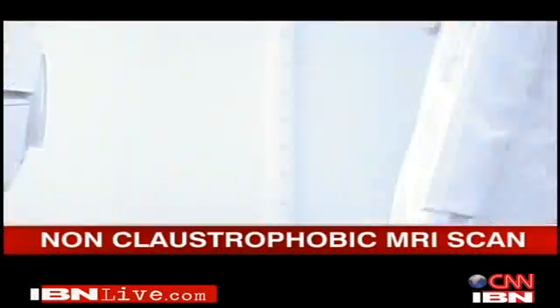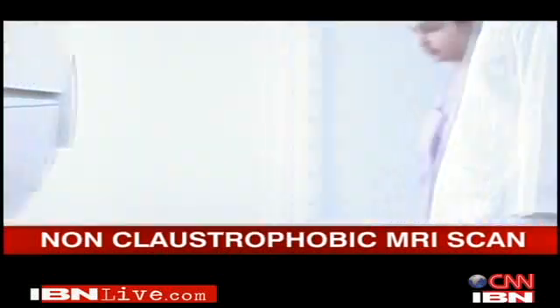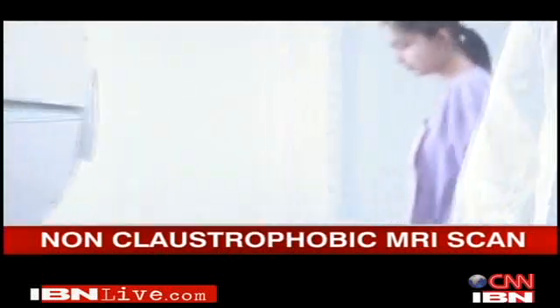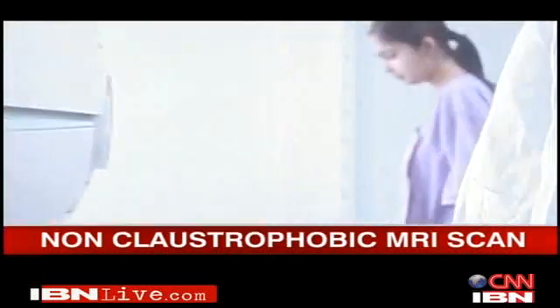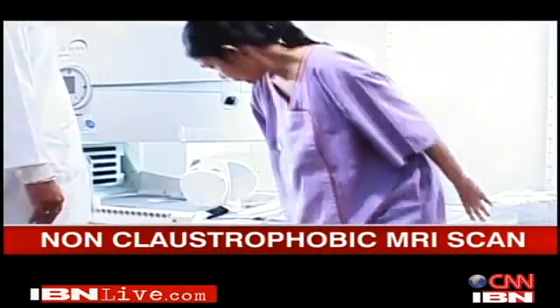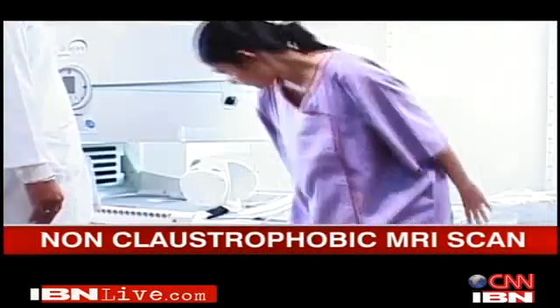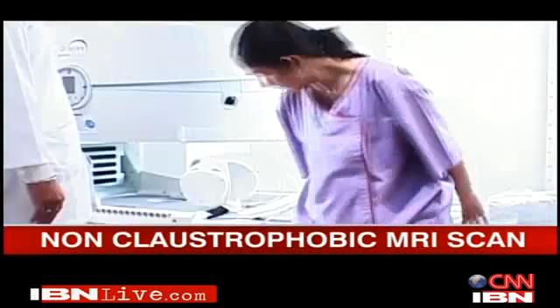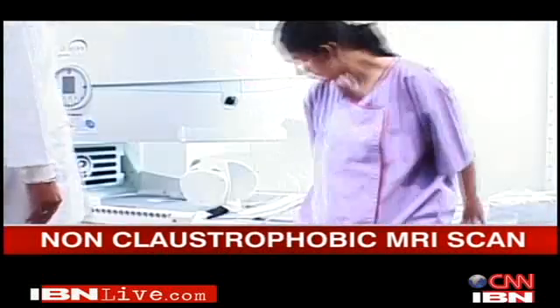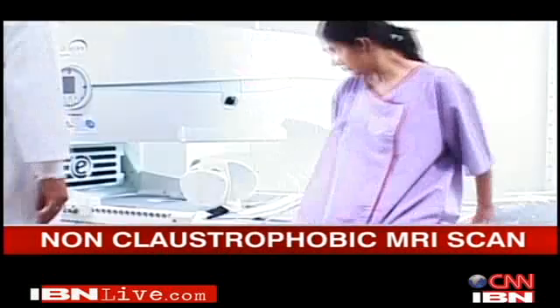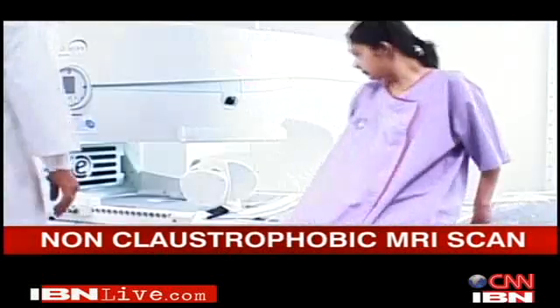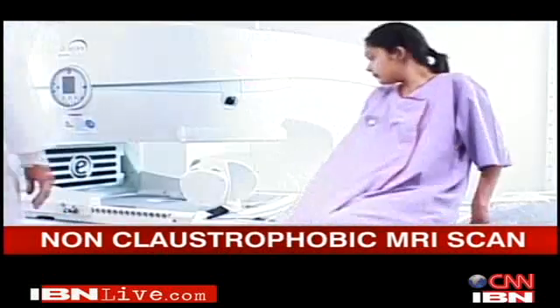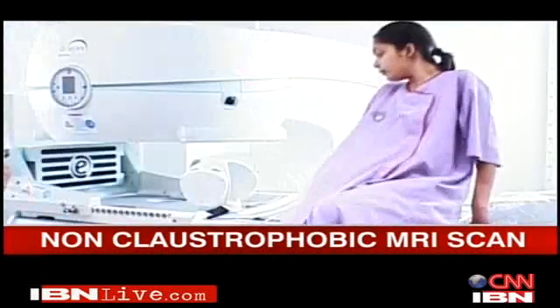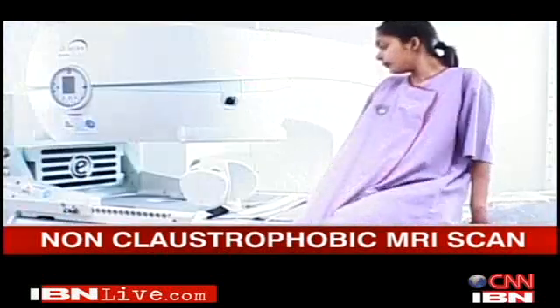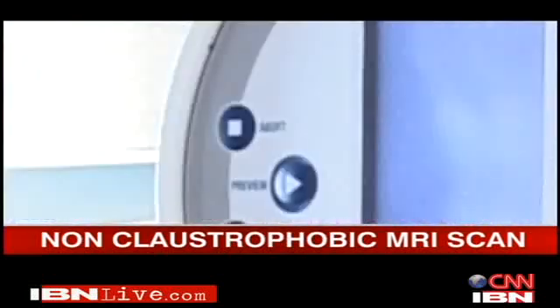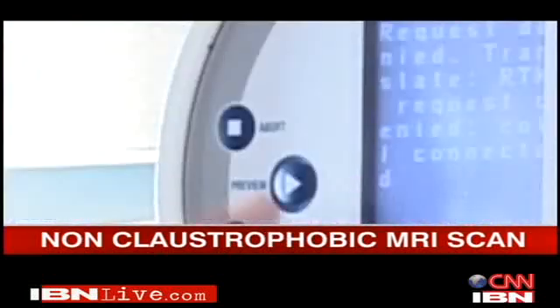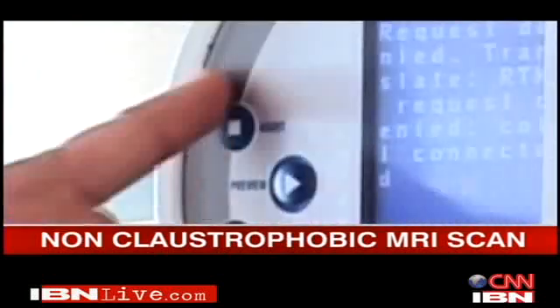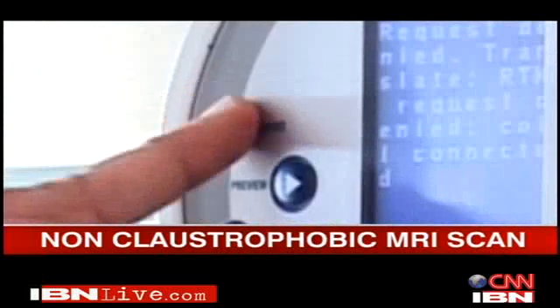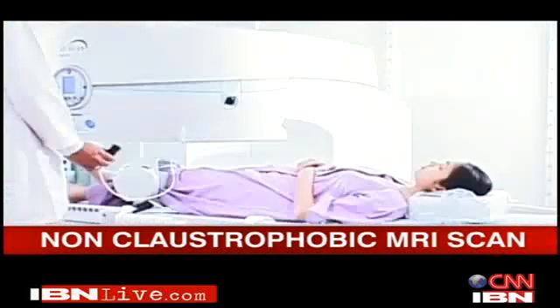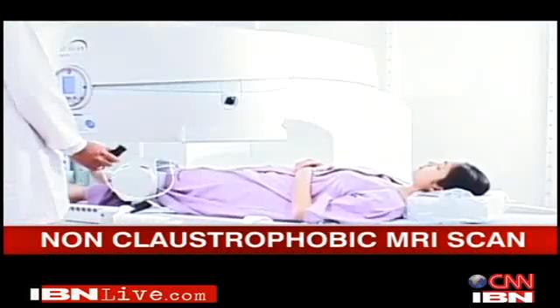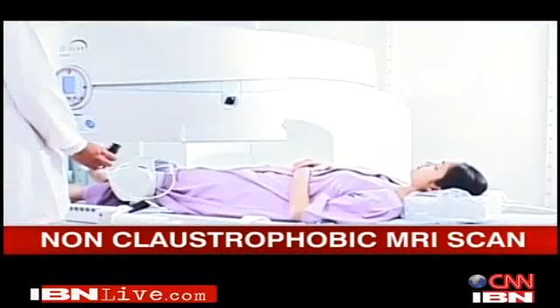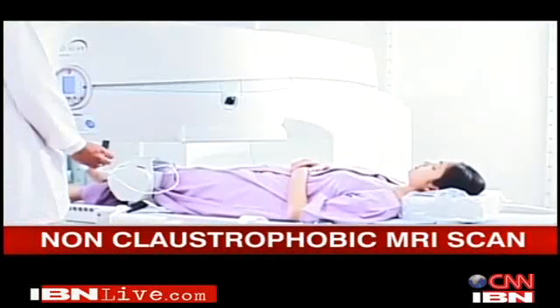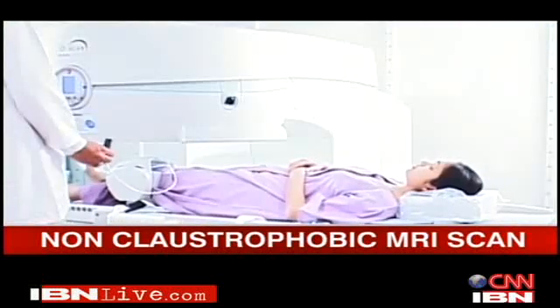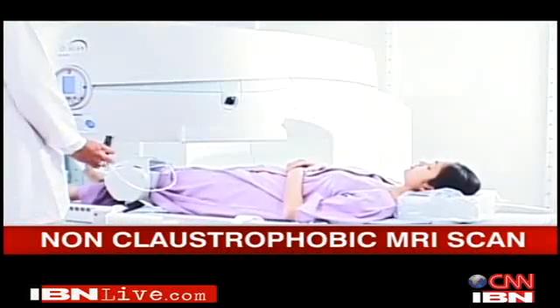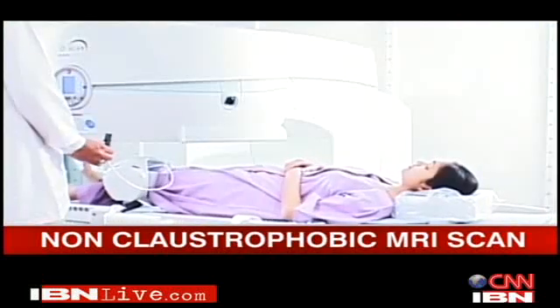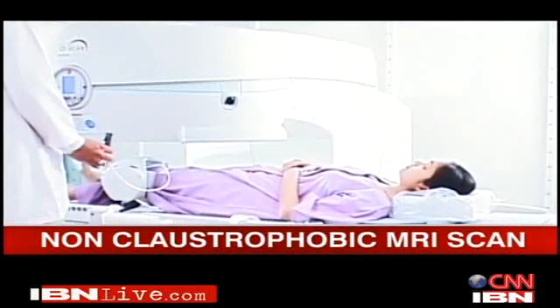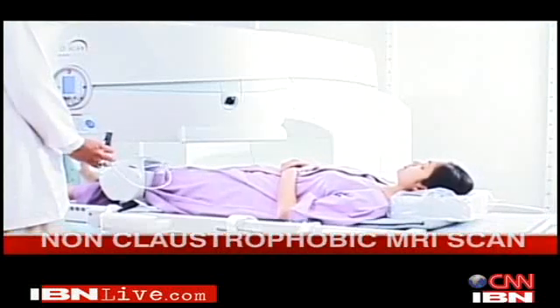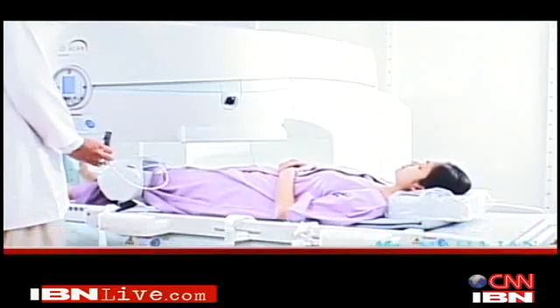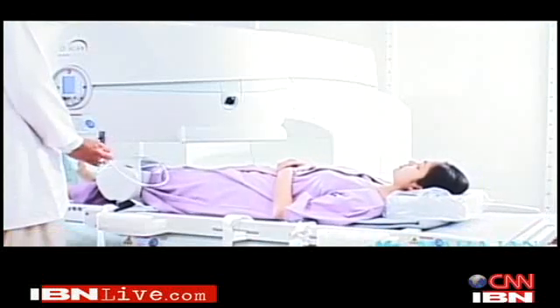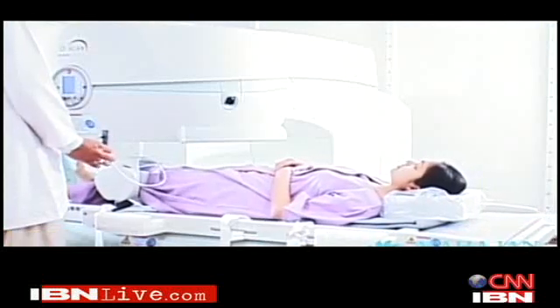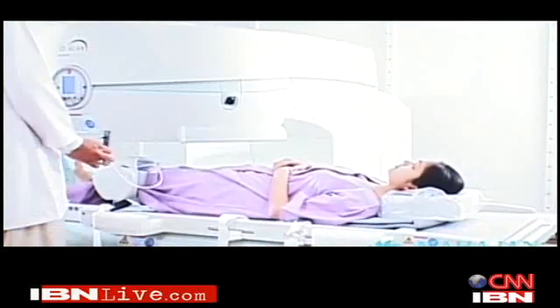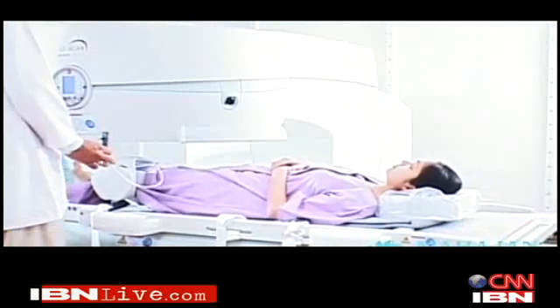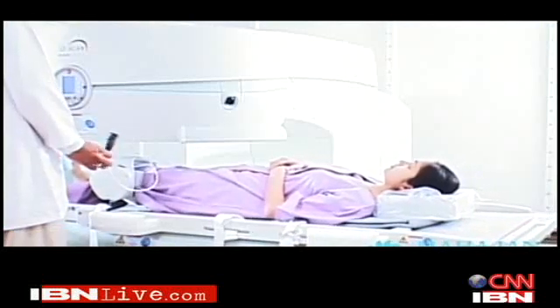The new MRI scan will cost you about 3,000 rupees more than the conventional MRI, which costs about 6,000 rupees. Reporting from New Delhi, Shalini.